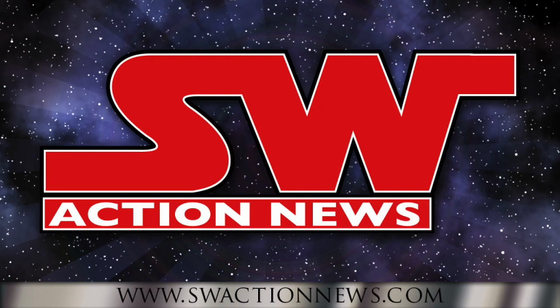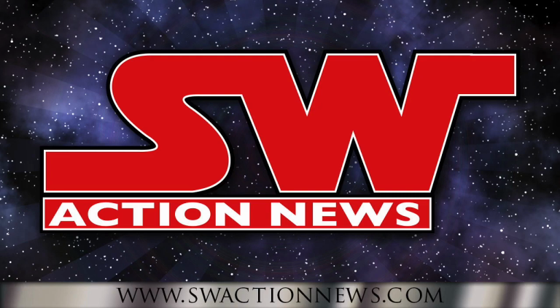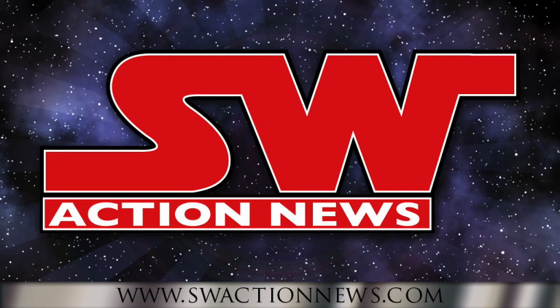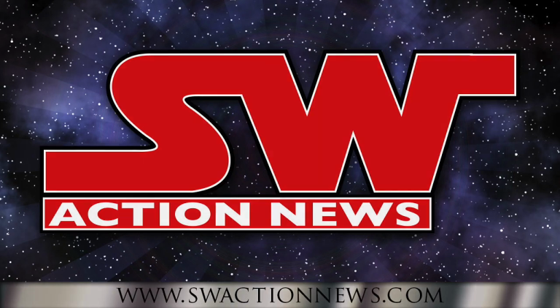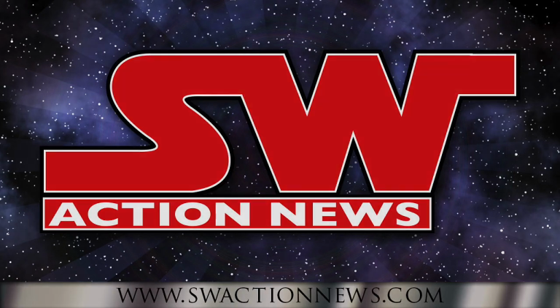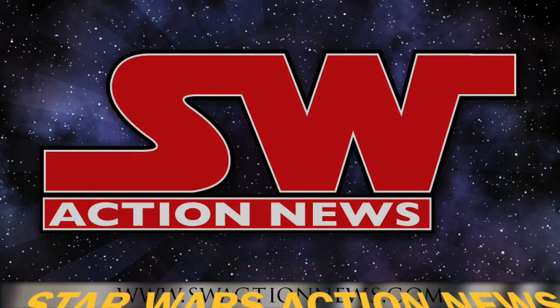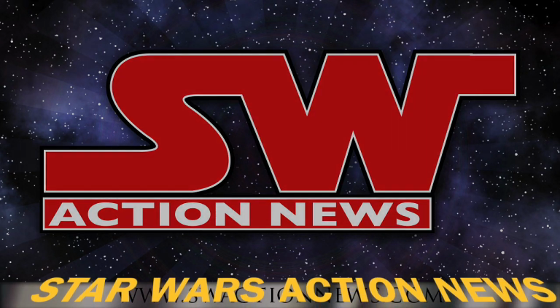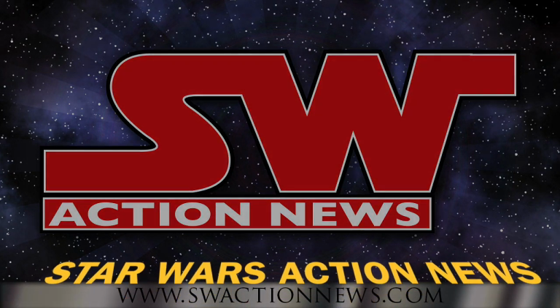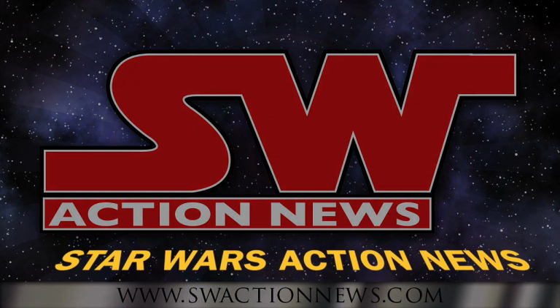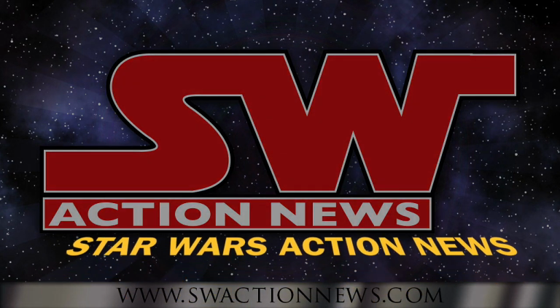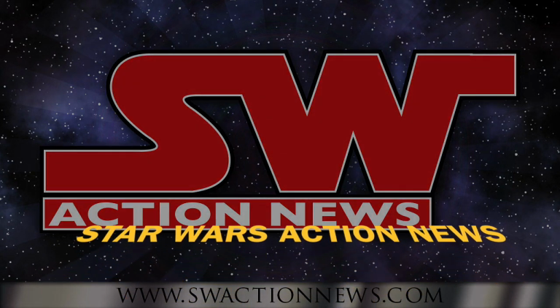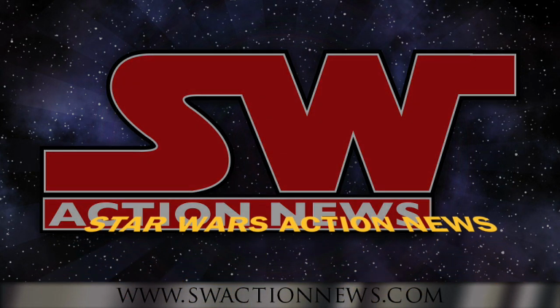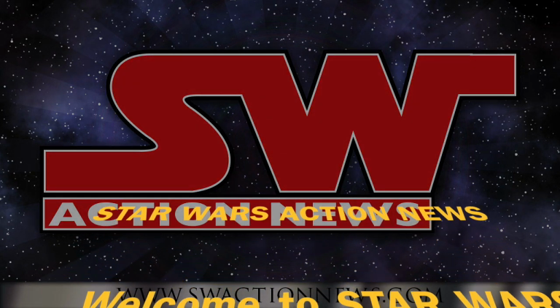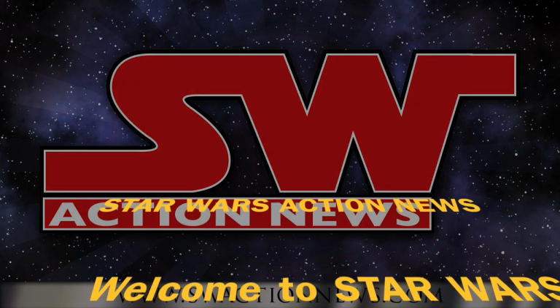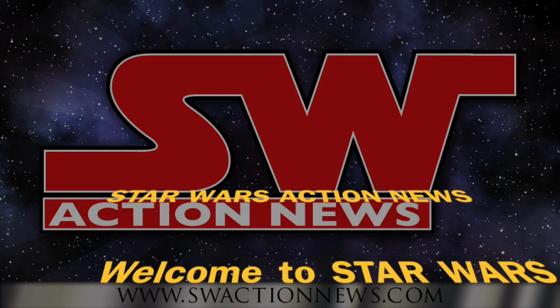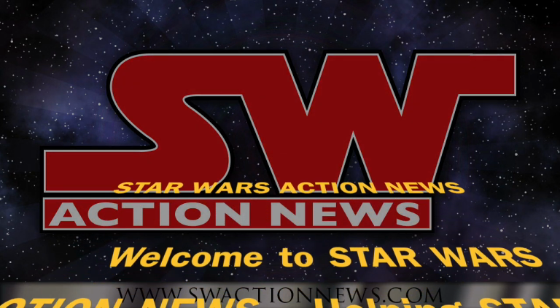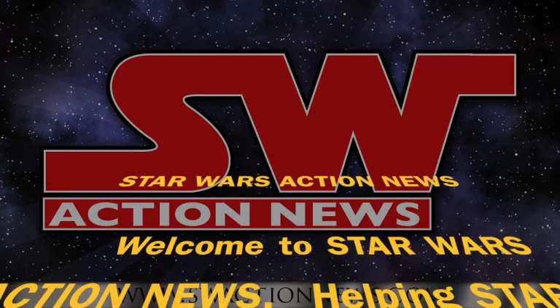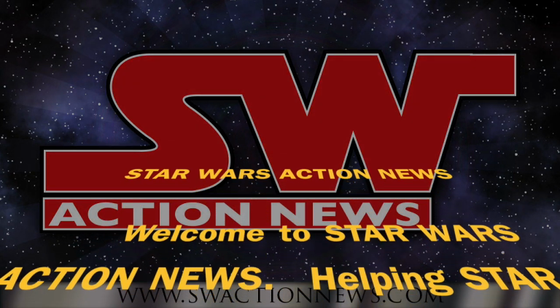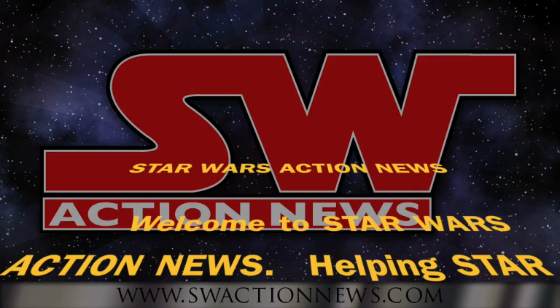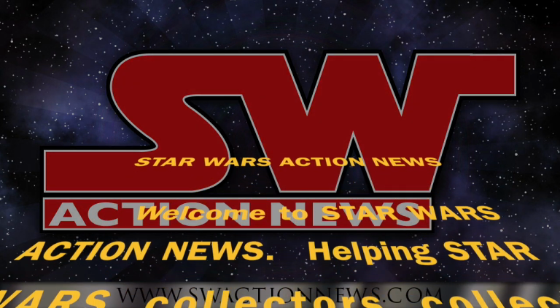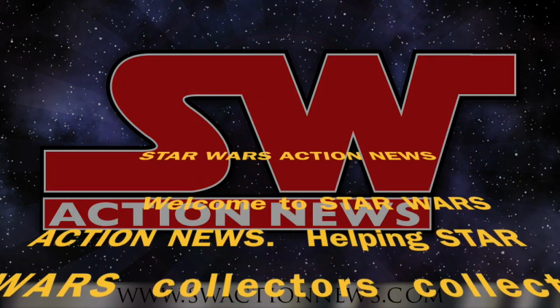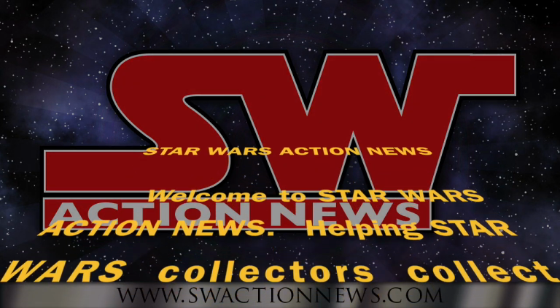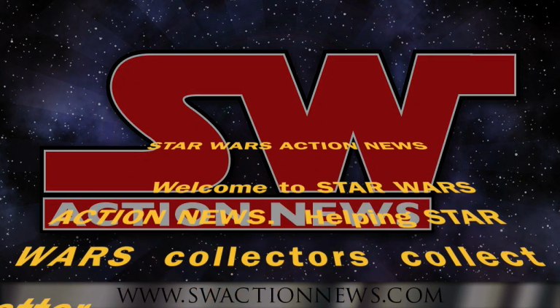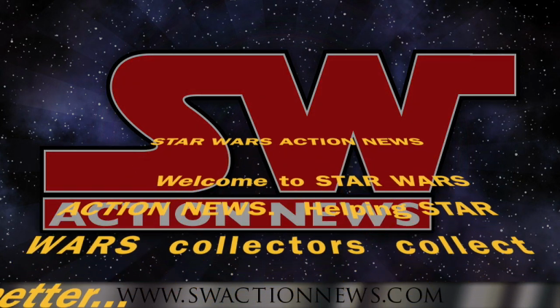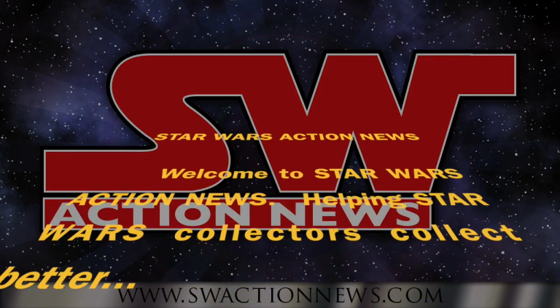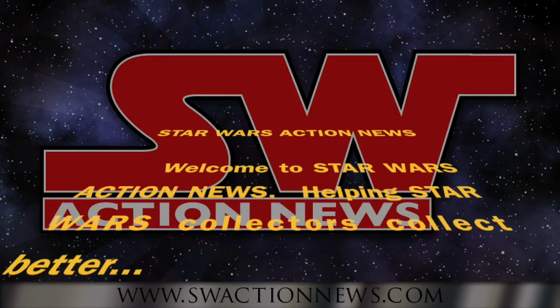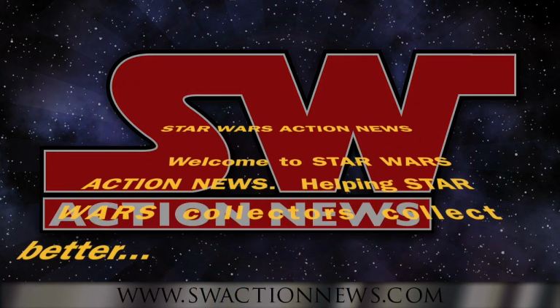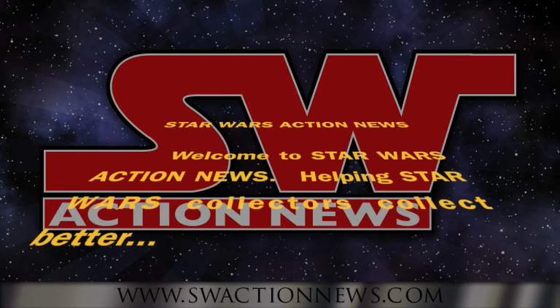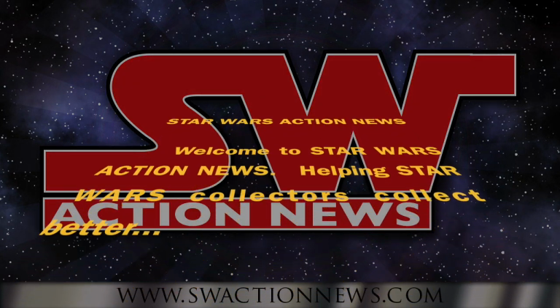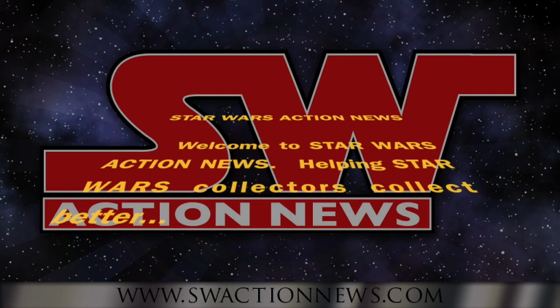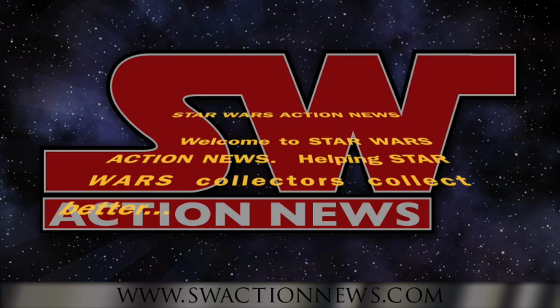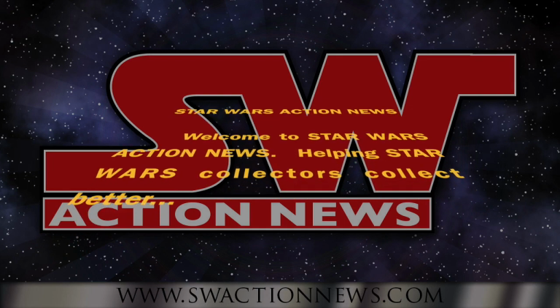Welcome to Star Wars Action News, helping Star Wars collectors collect better.